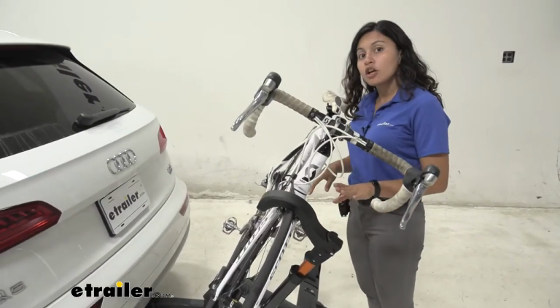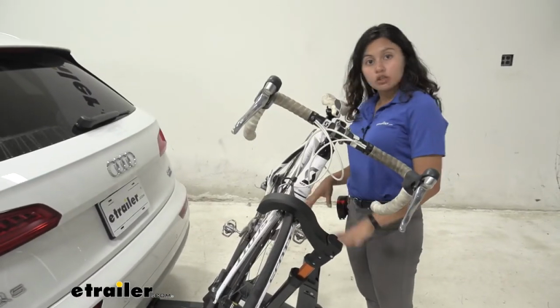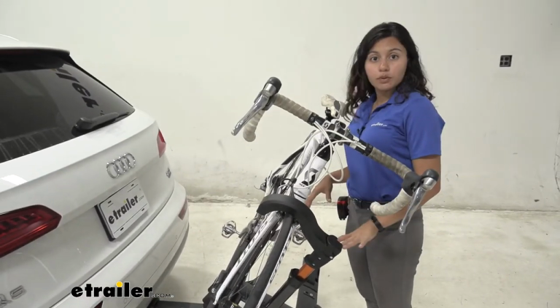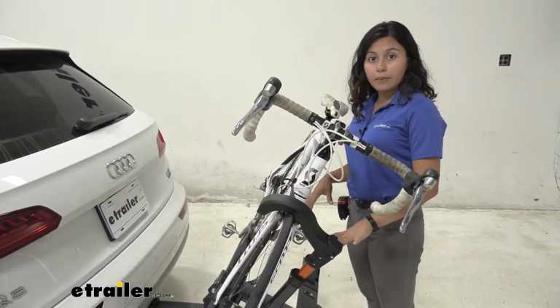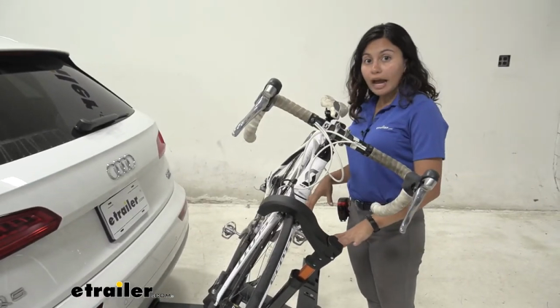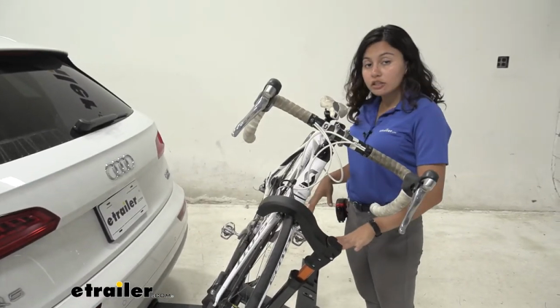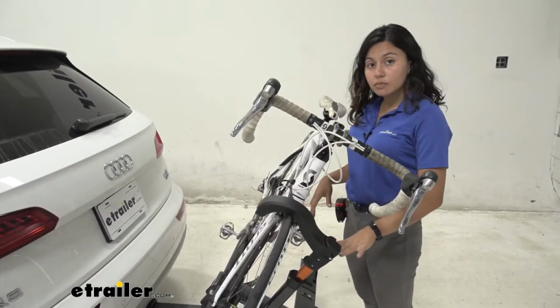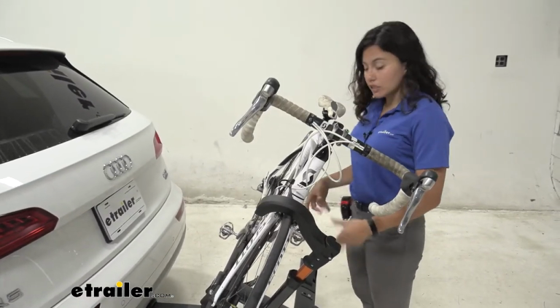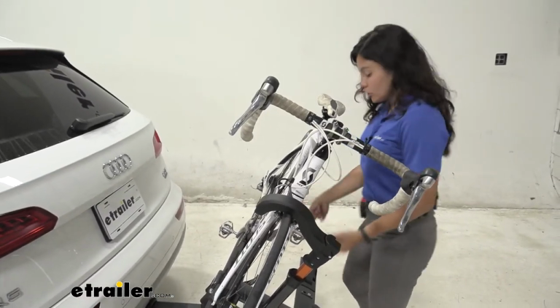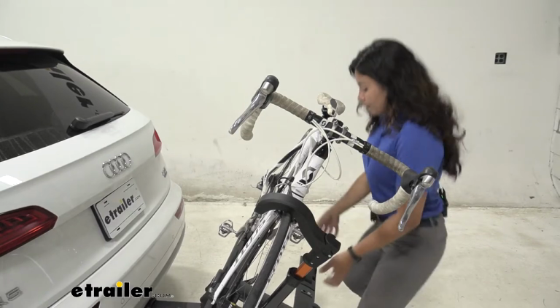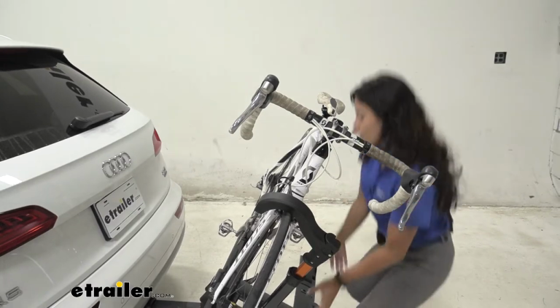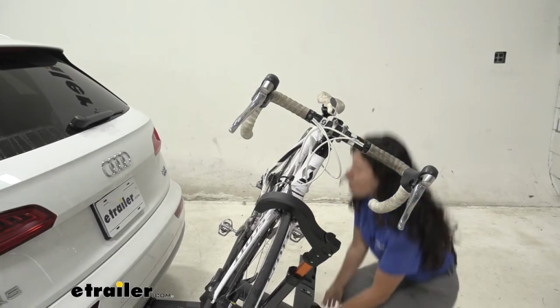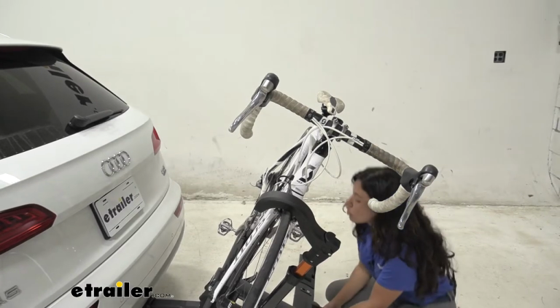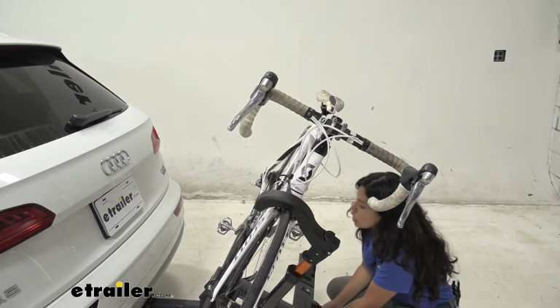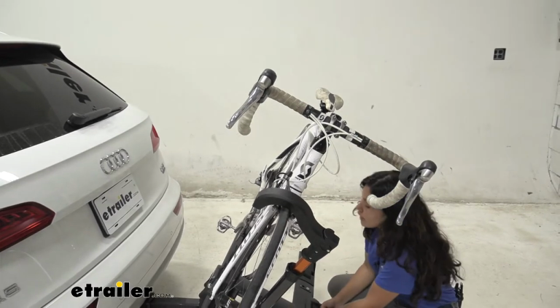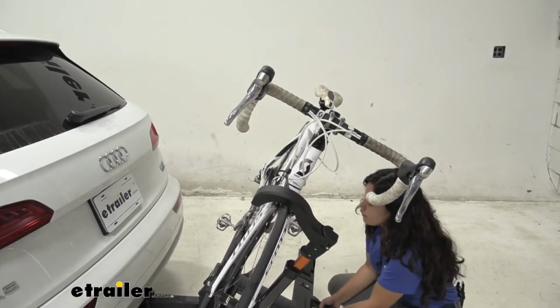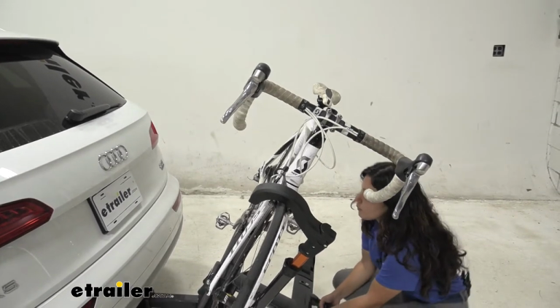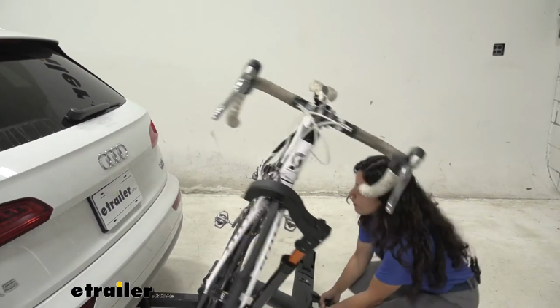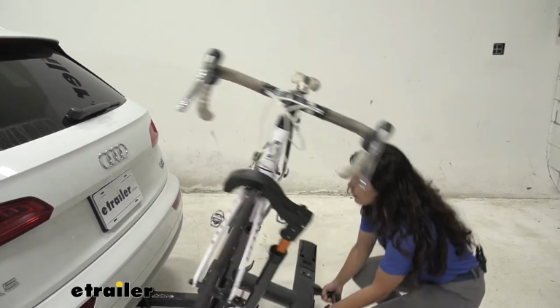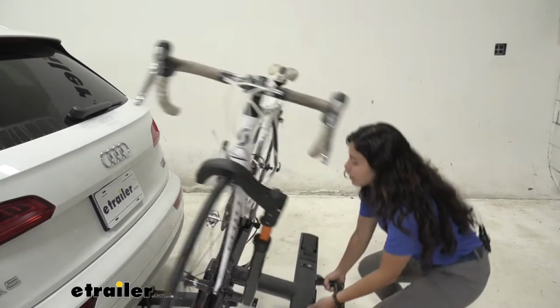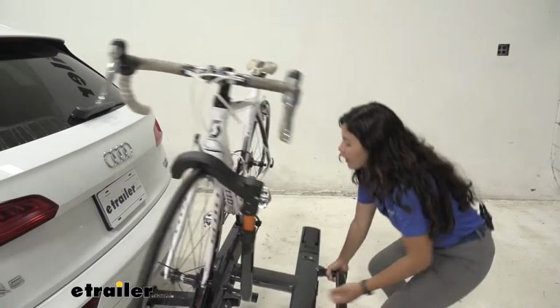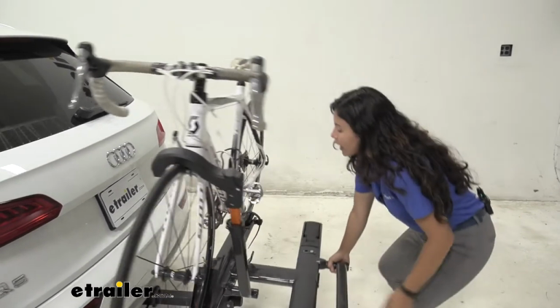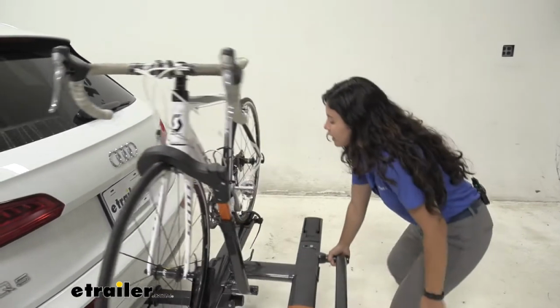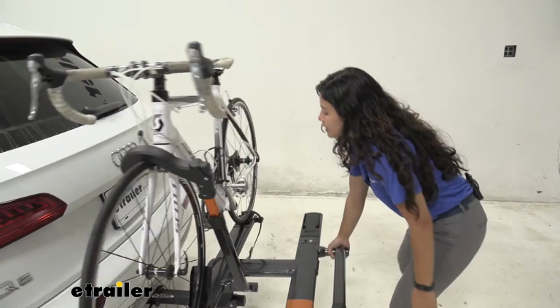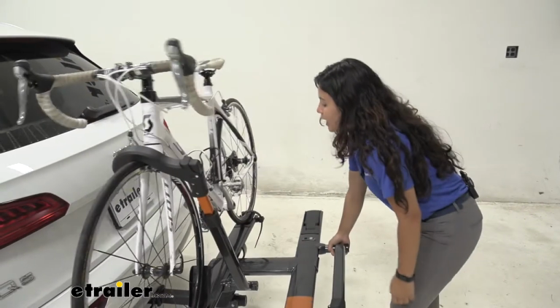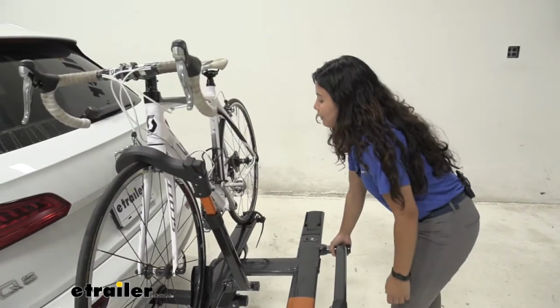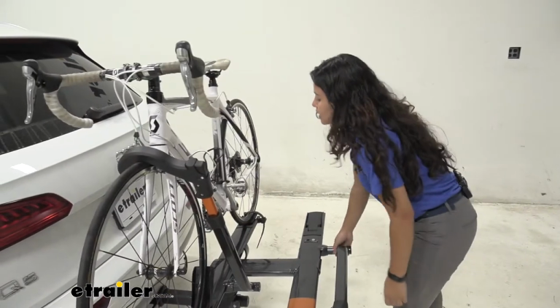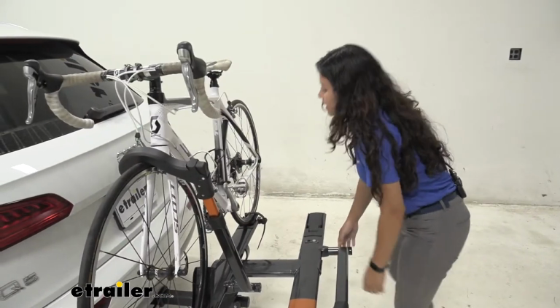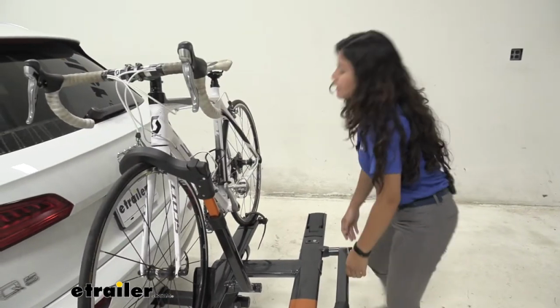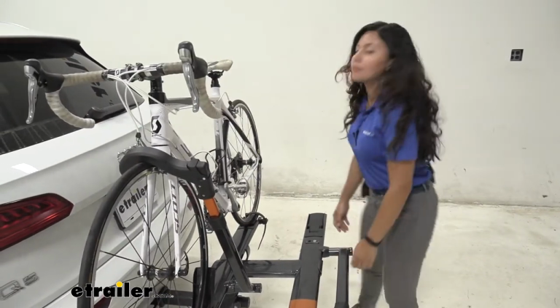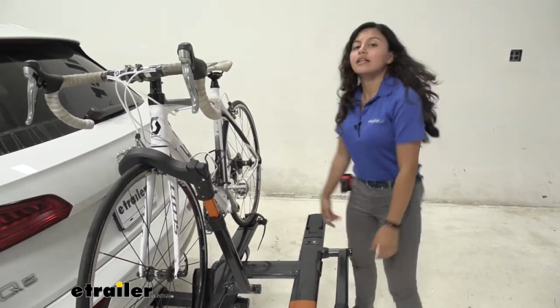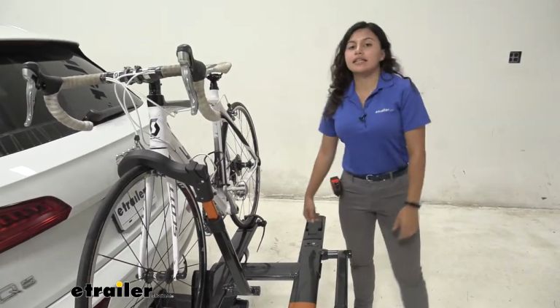To bring it back to position, you just lift up on the bike rack and it snaps into place.